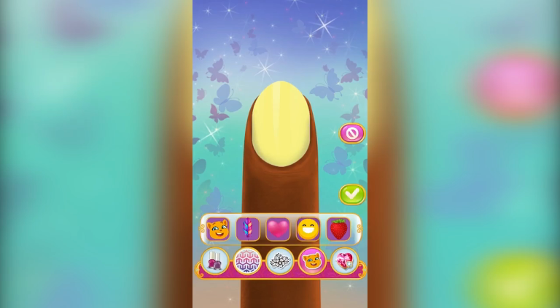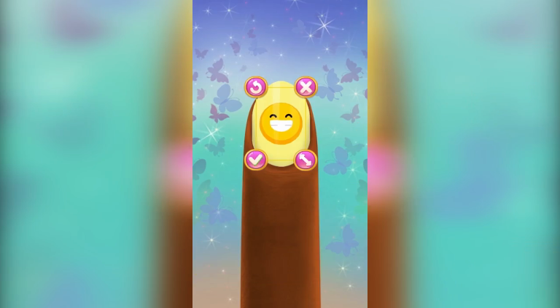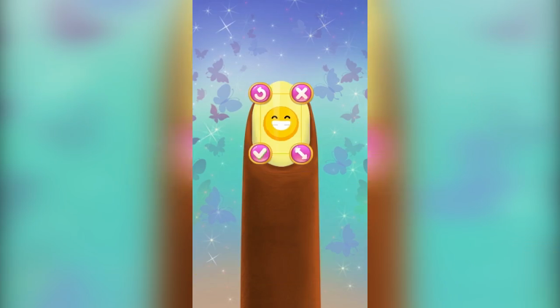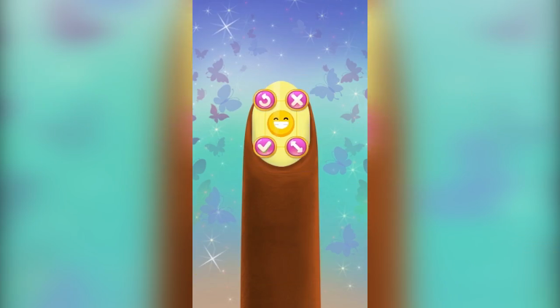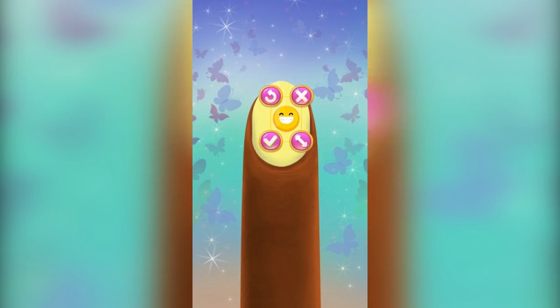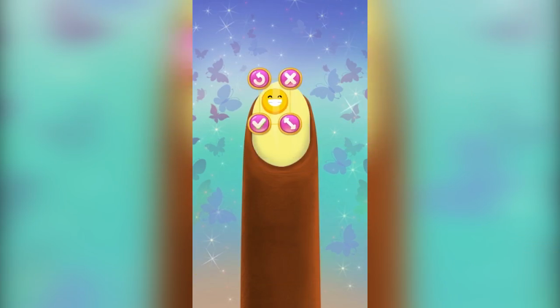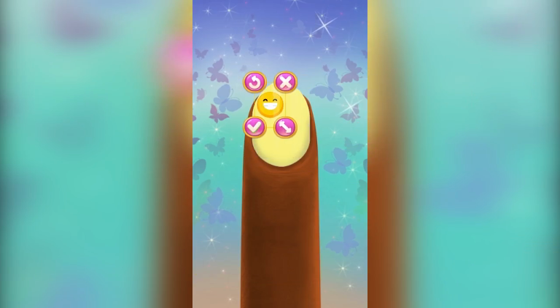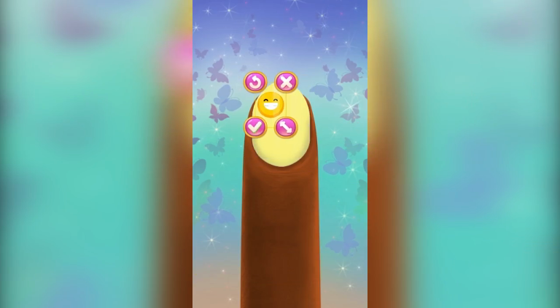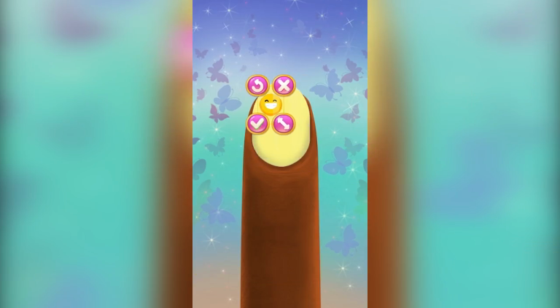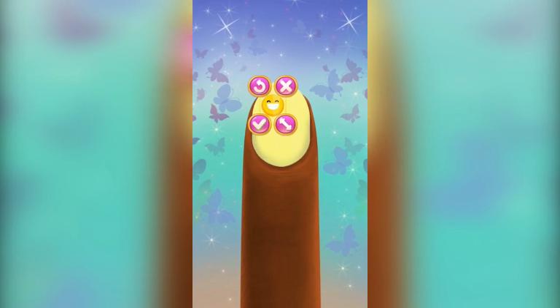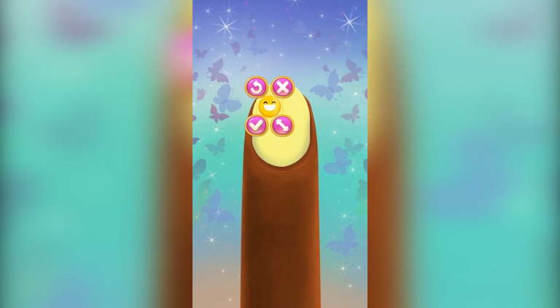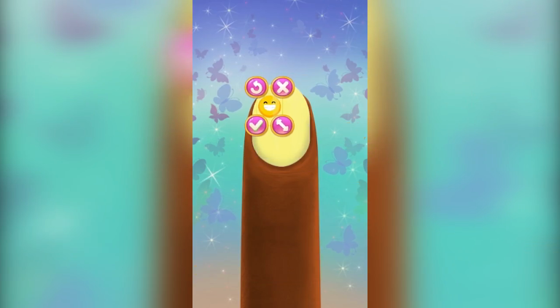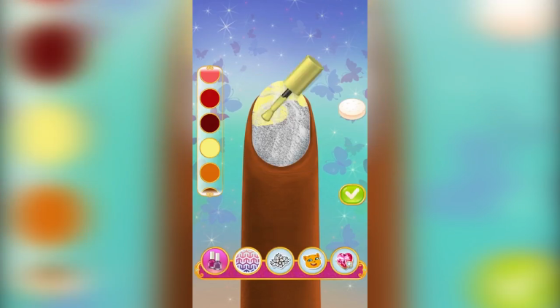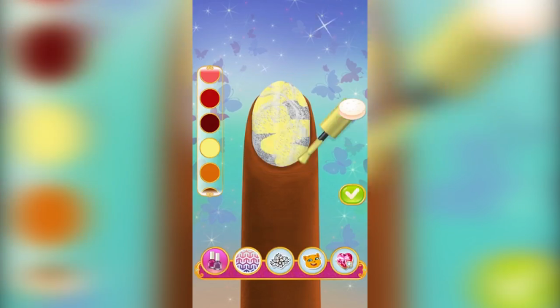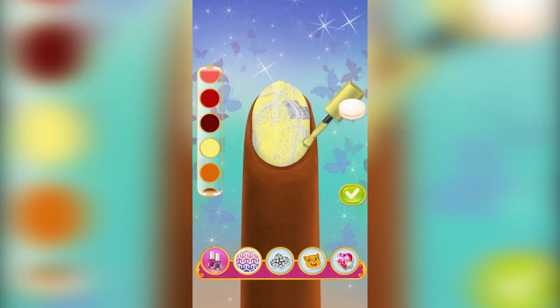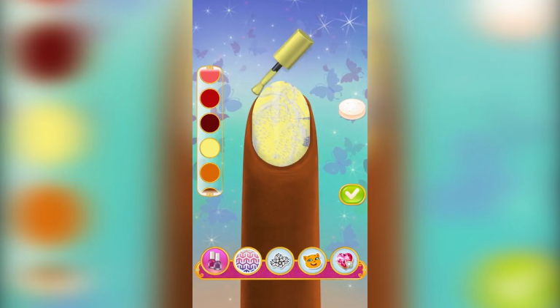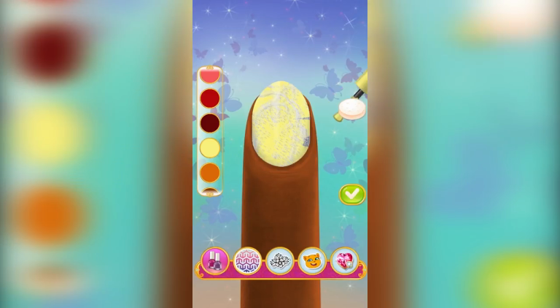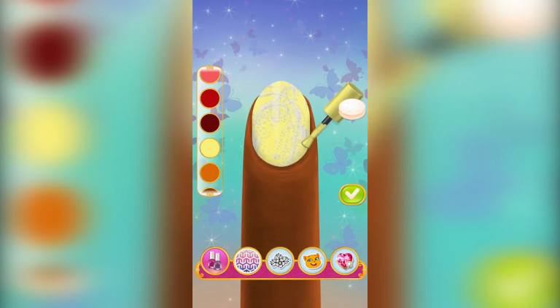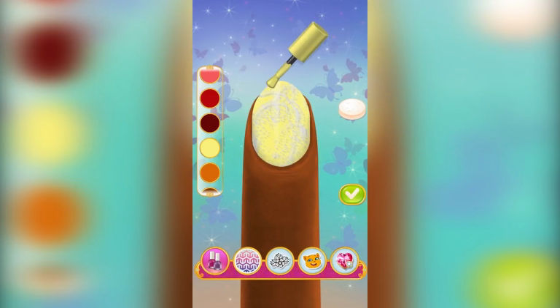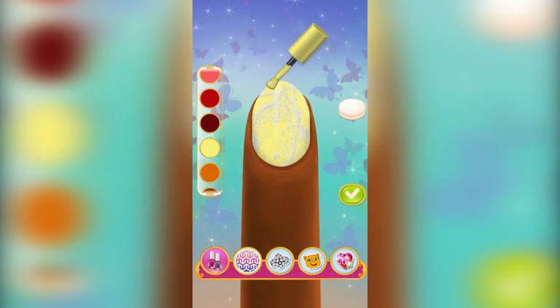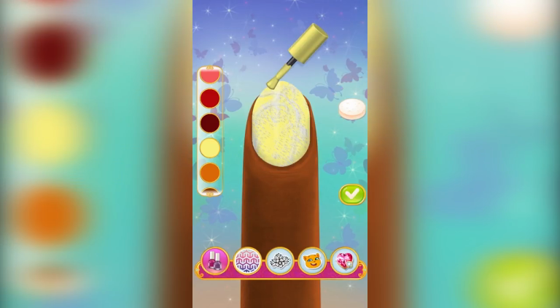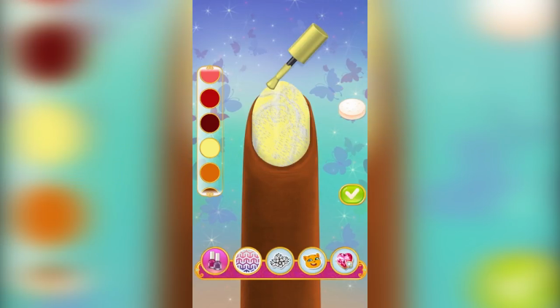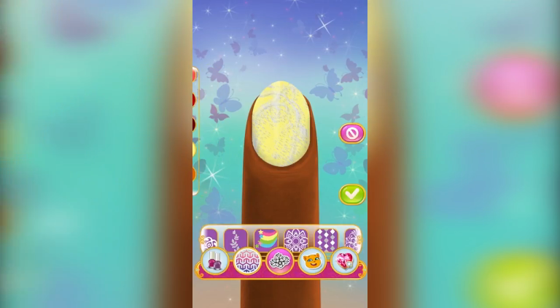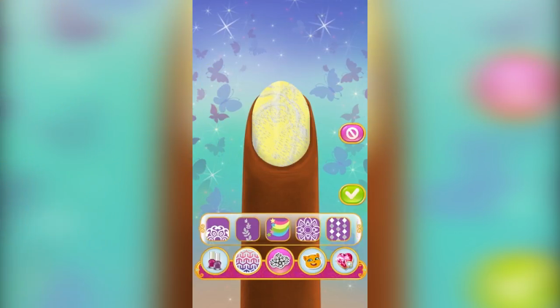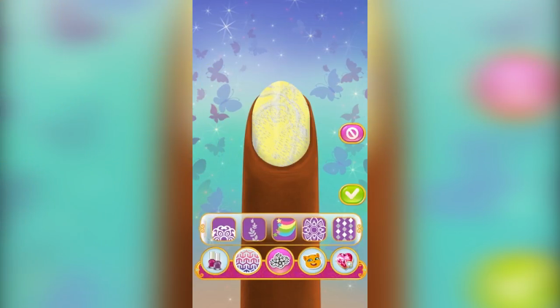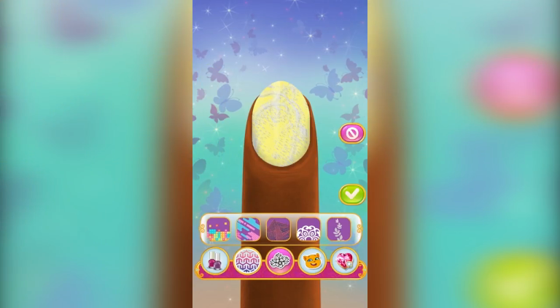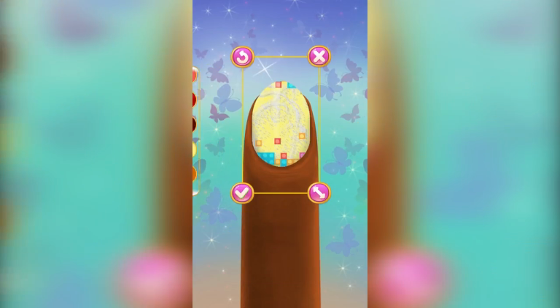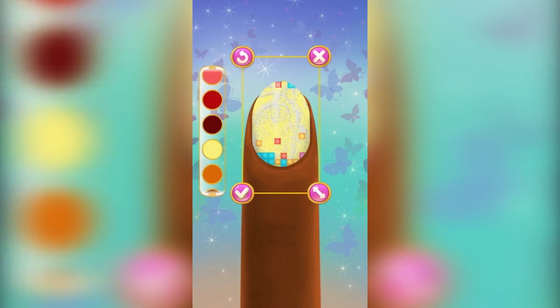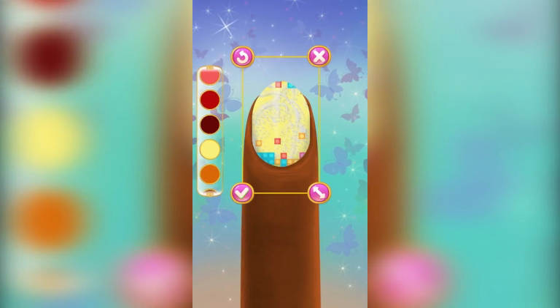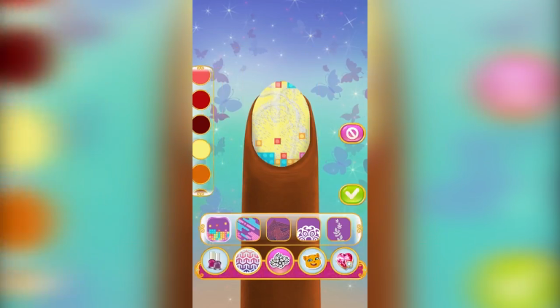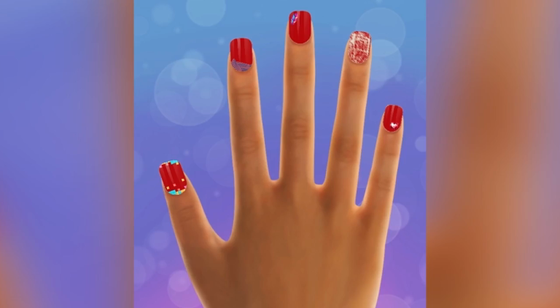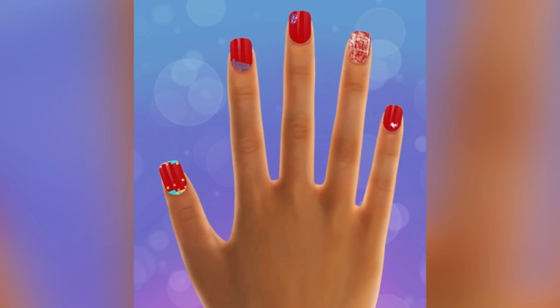Use original stickers! Use your own imagination! And don't forget to take a selfie with your best work!